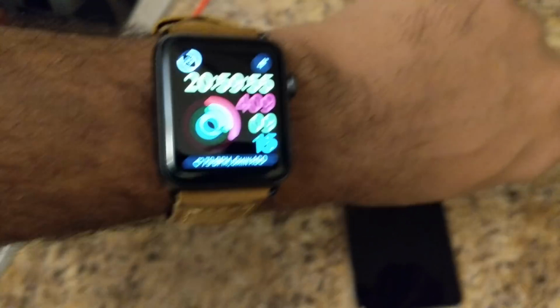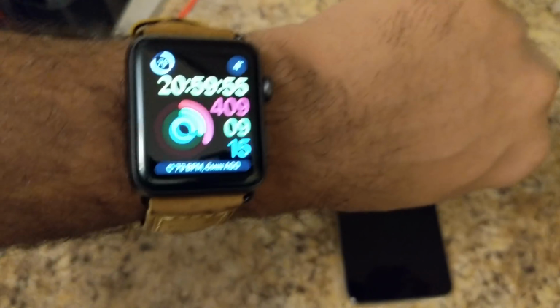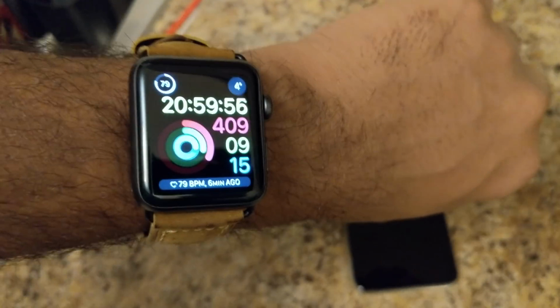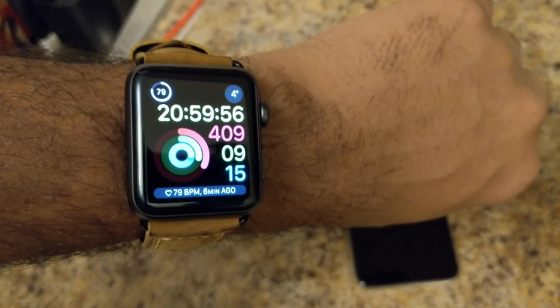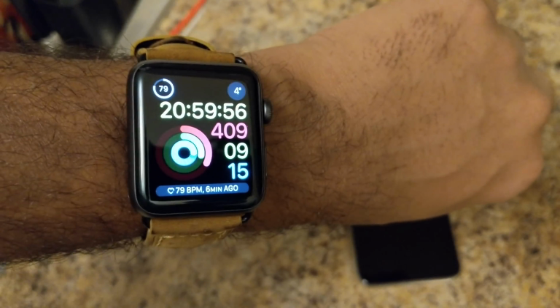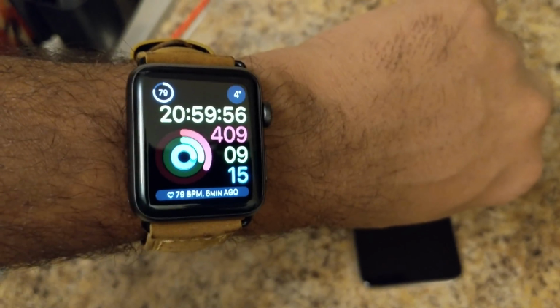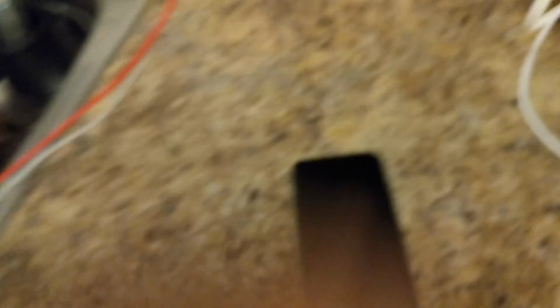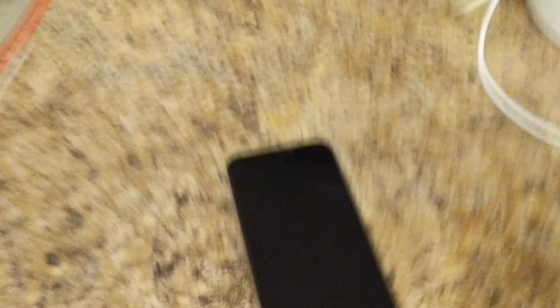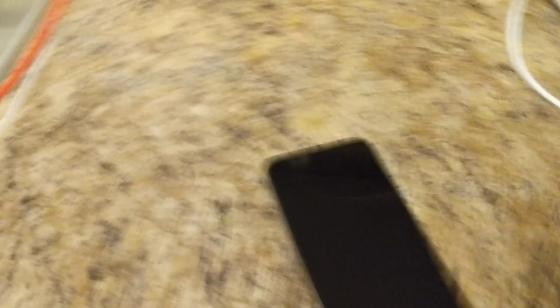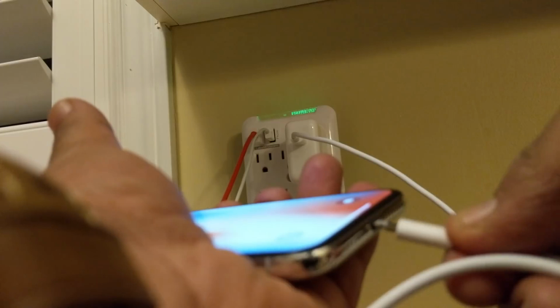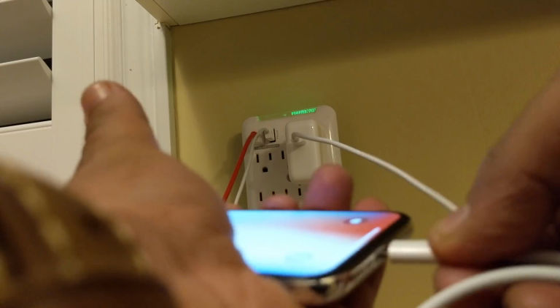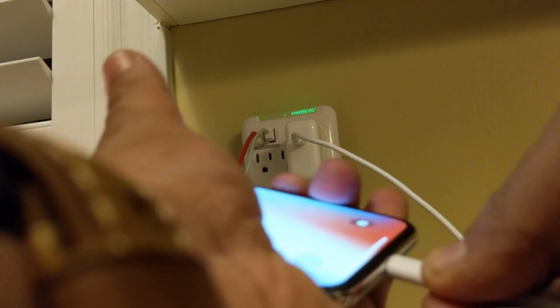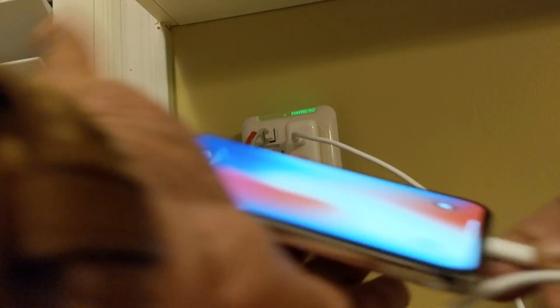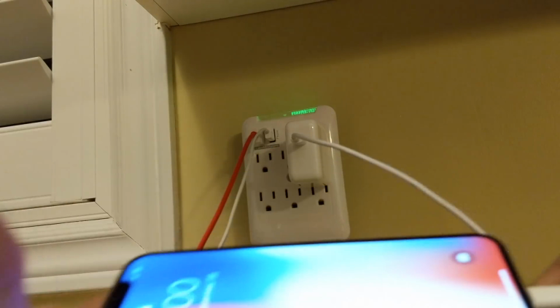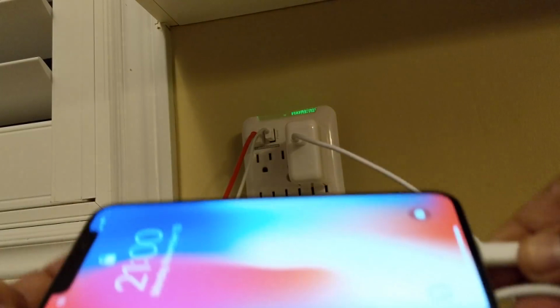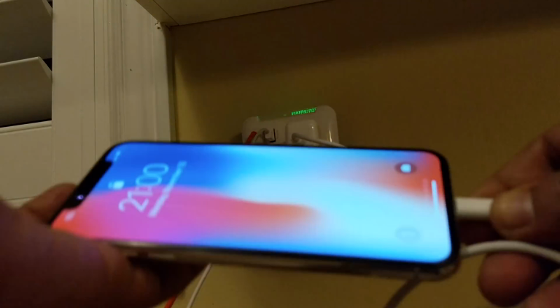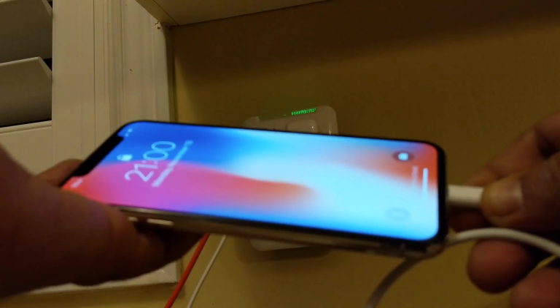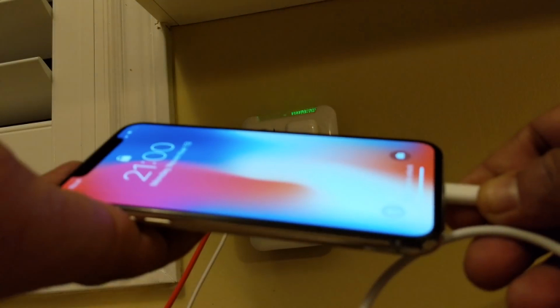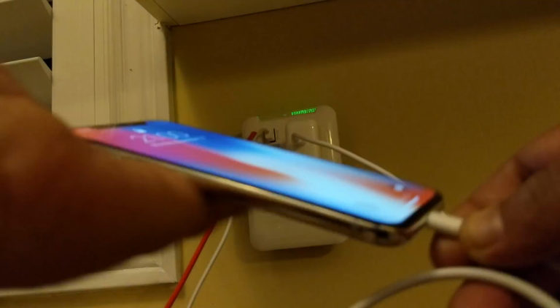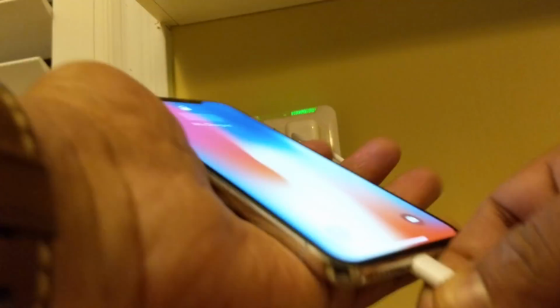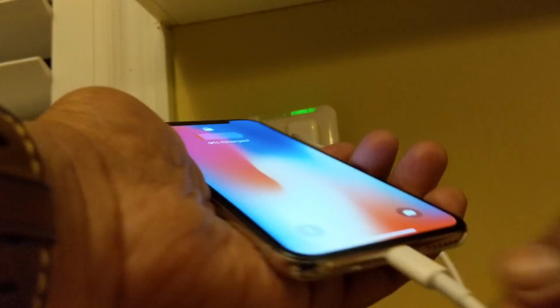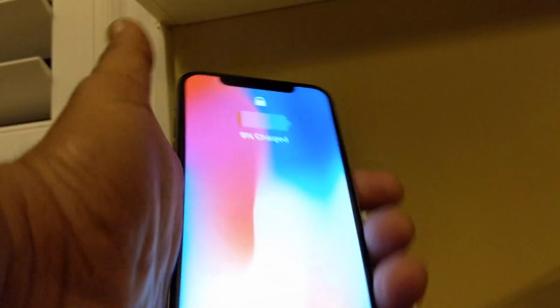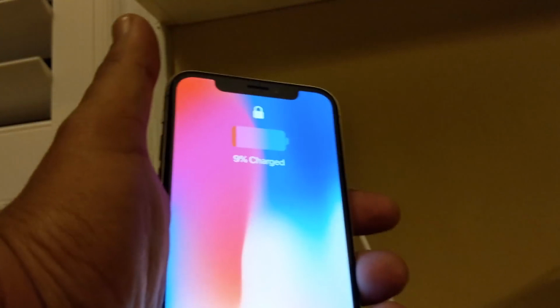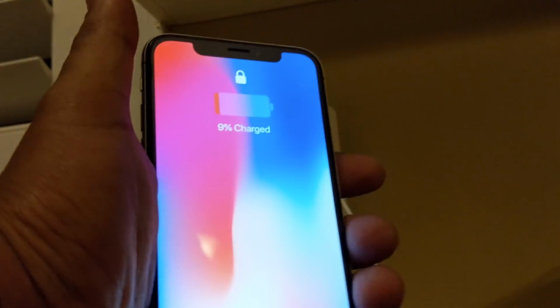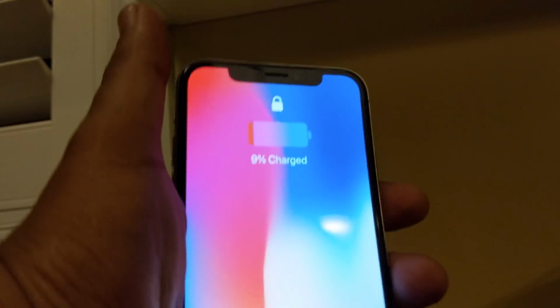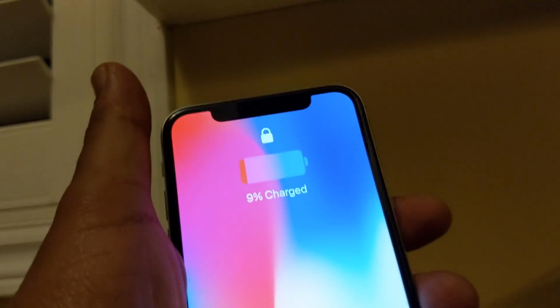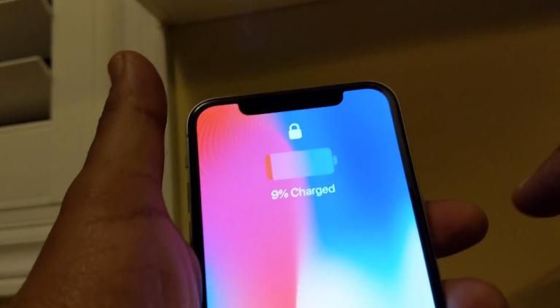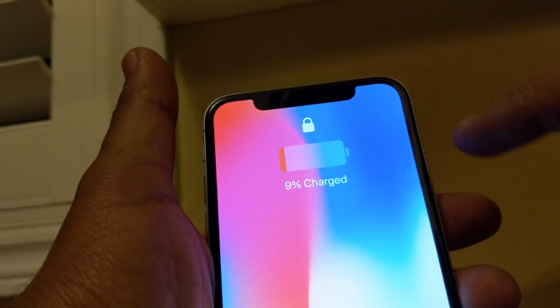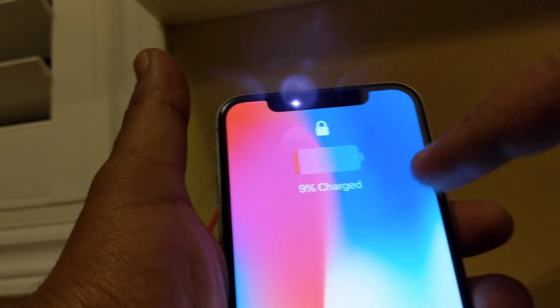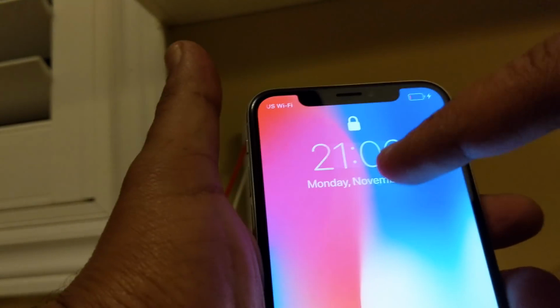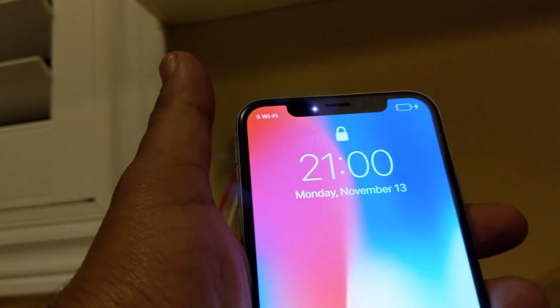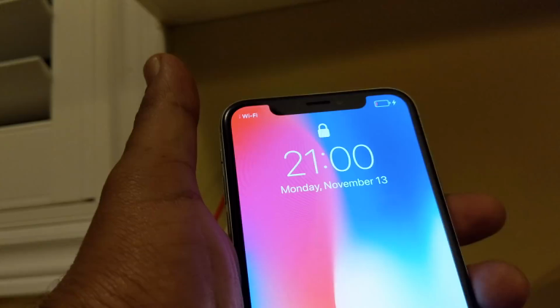We're going to plug it in now. 9 o'clock. 9%.